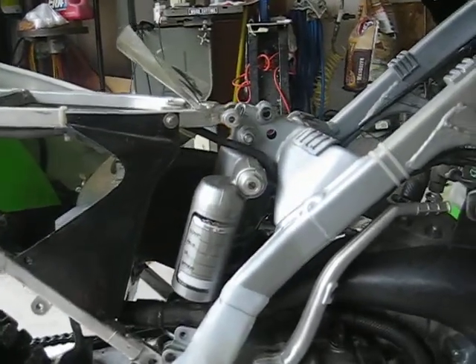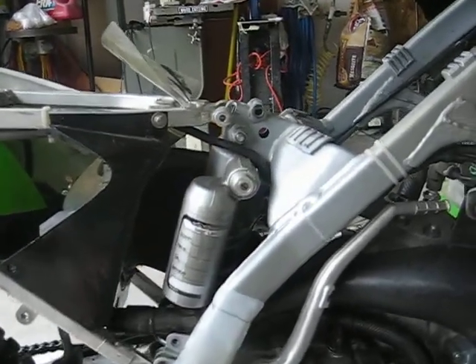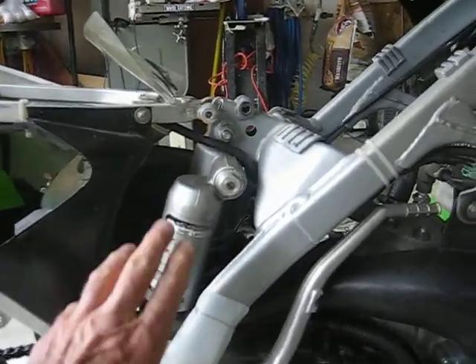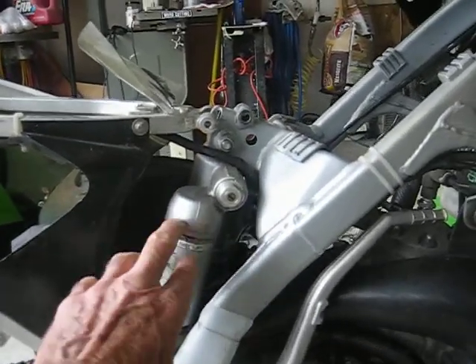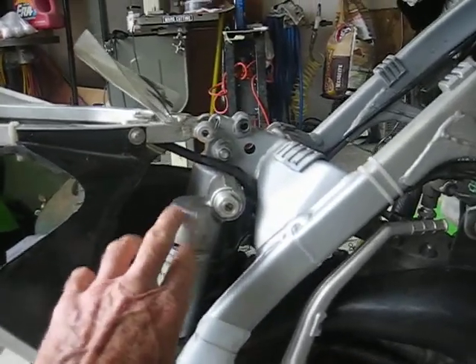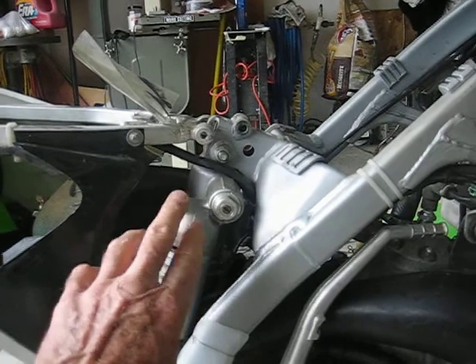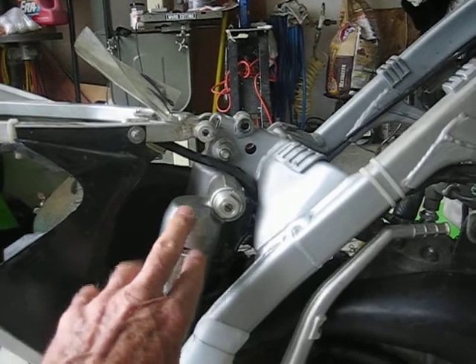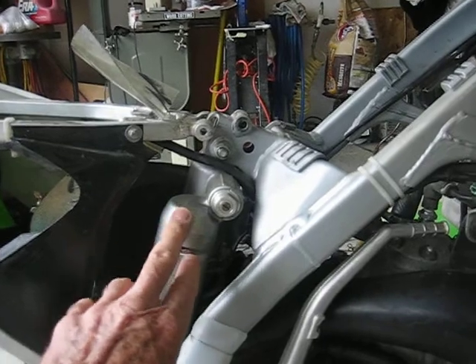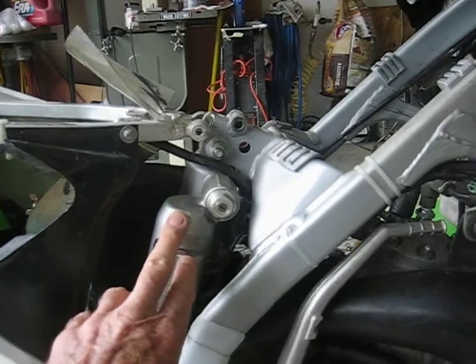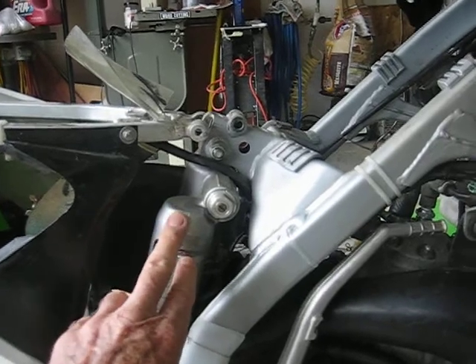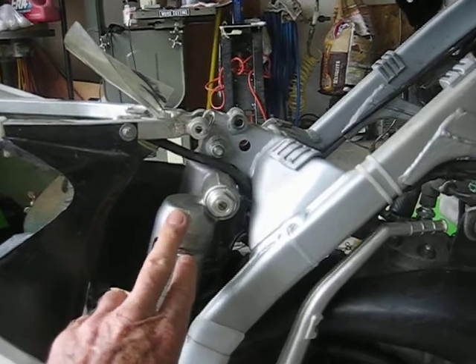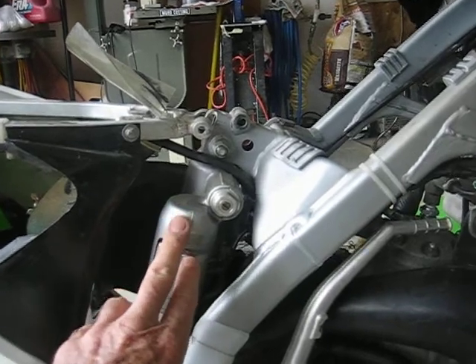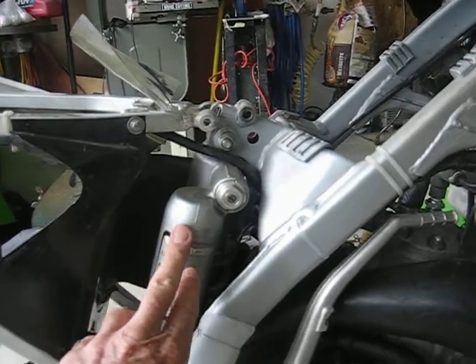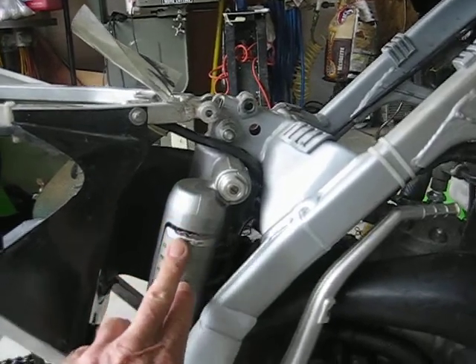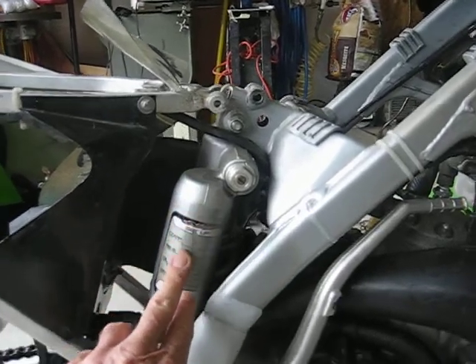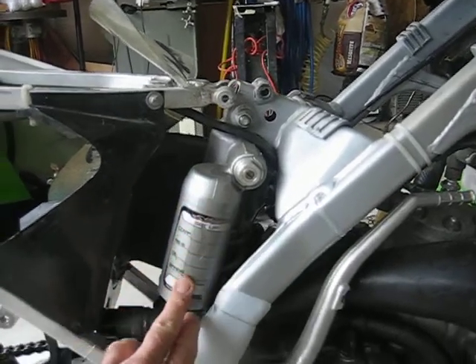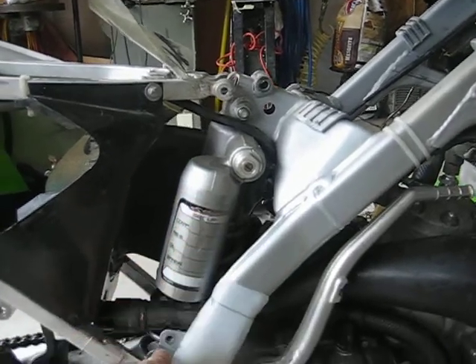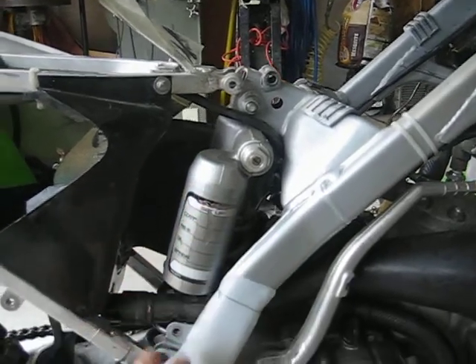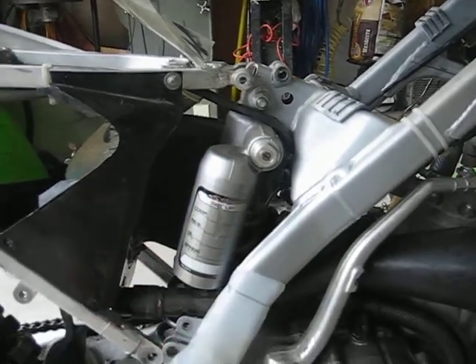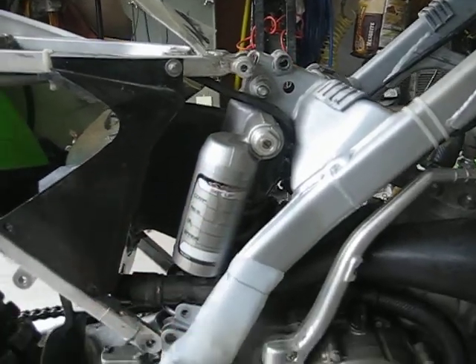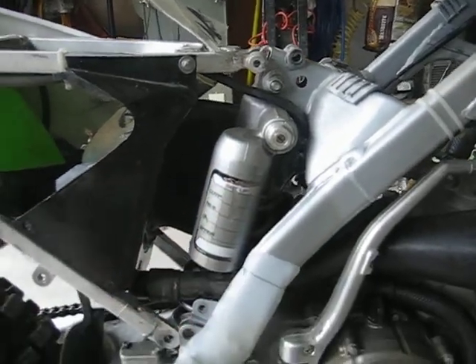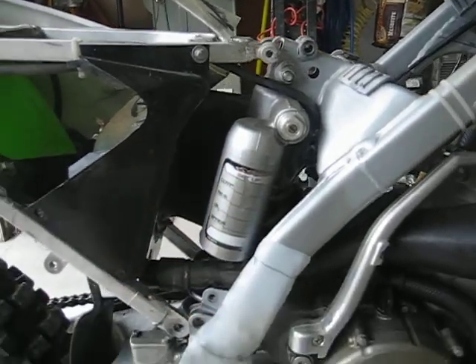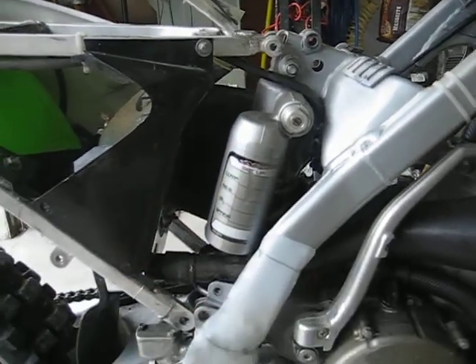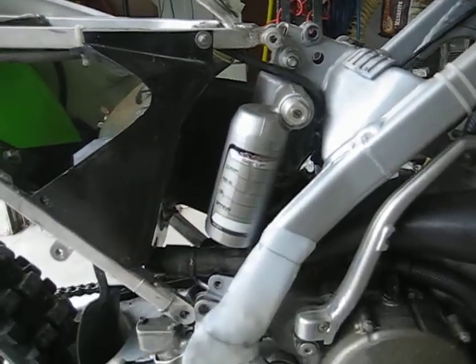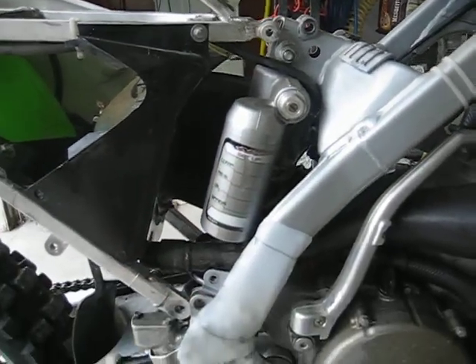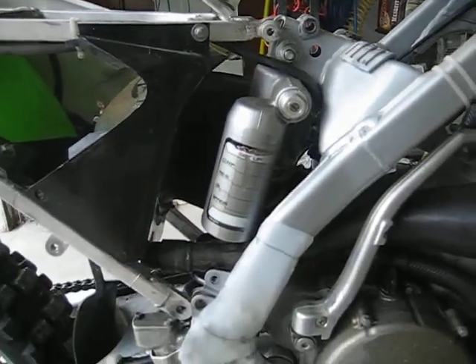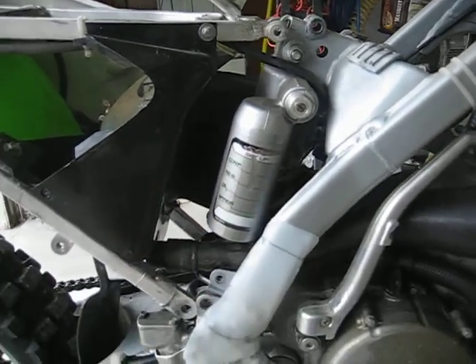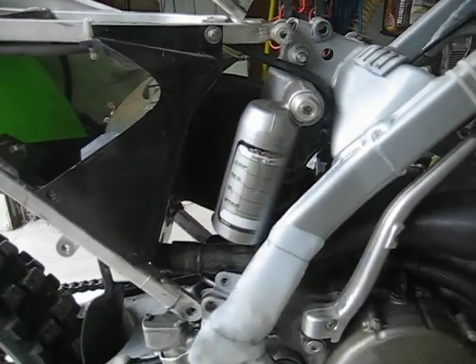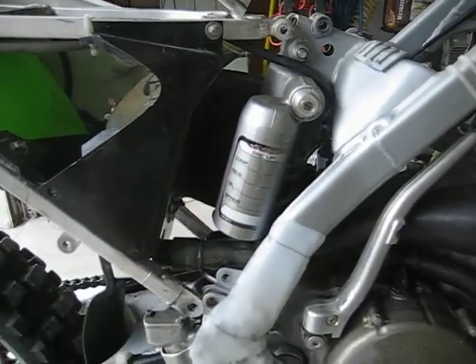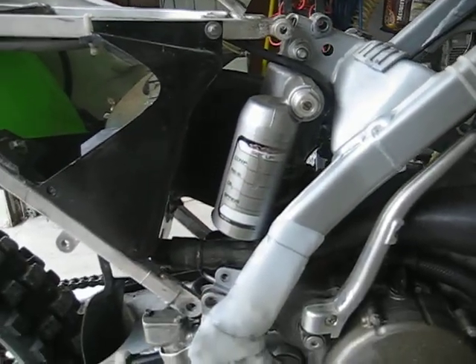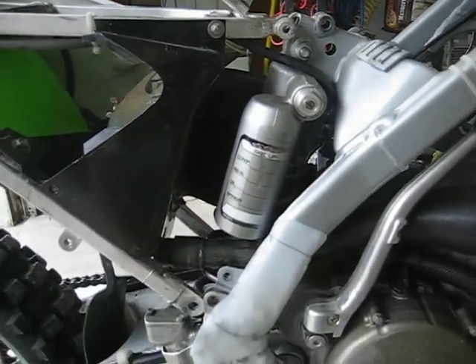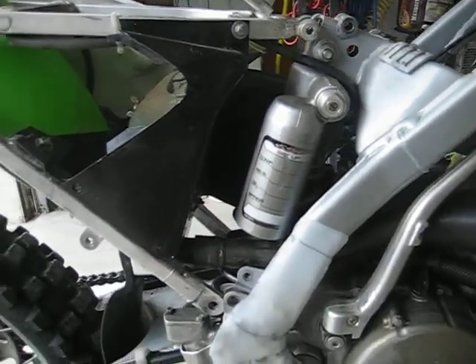So the shock comes out next, and then we'll take it apart and show you how to change the shock, change the oil, and do a little revalve.